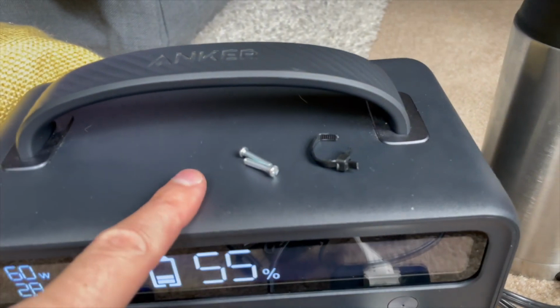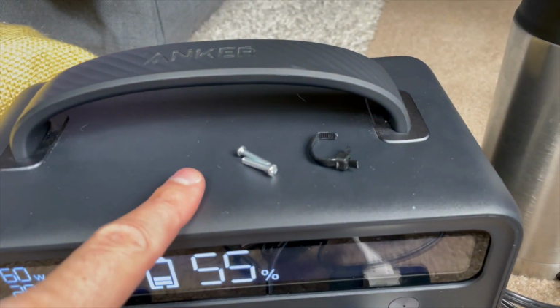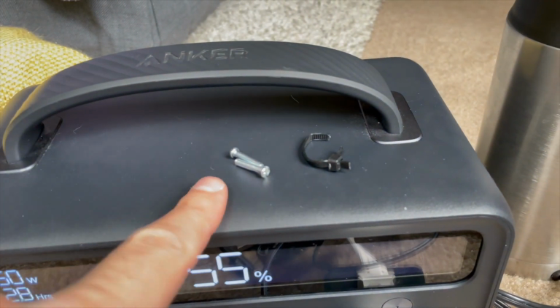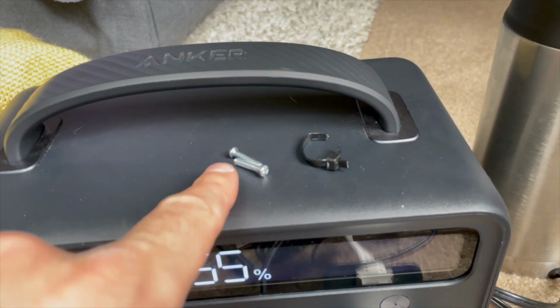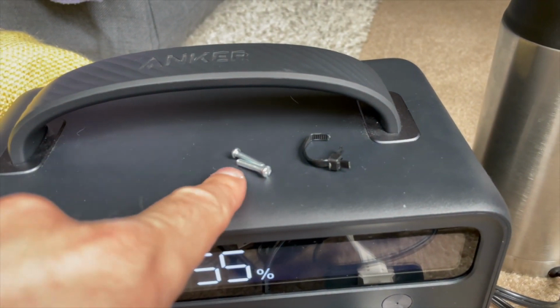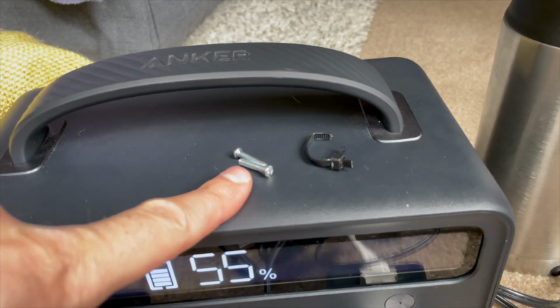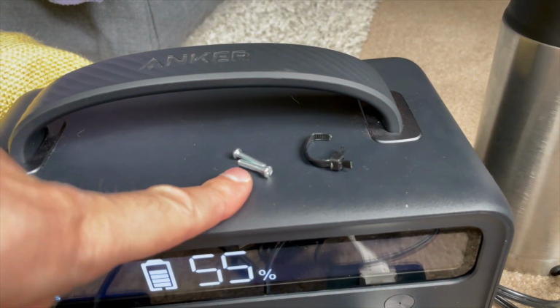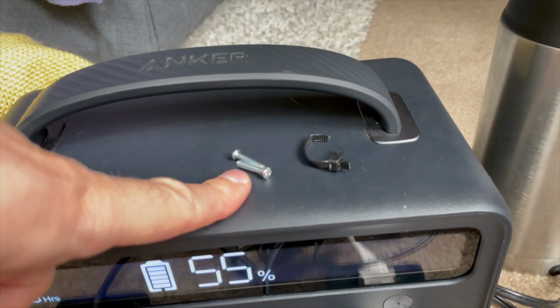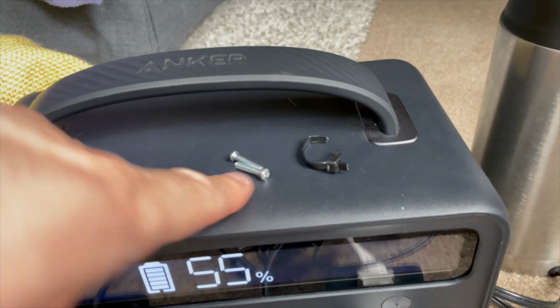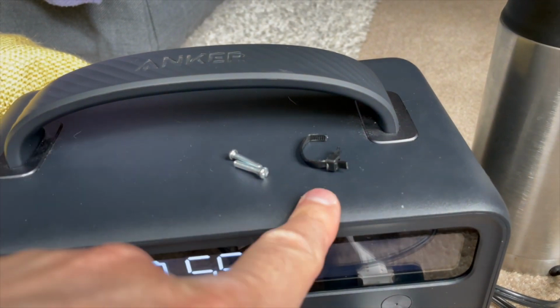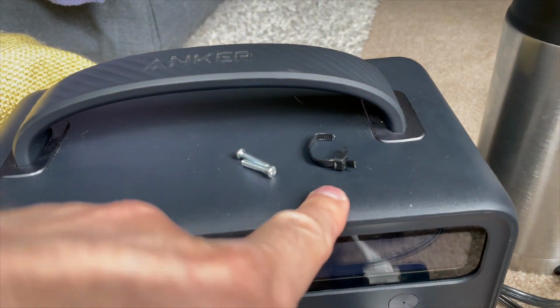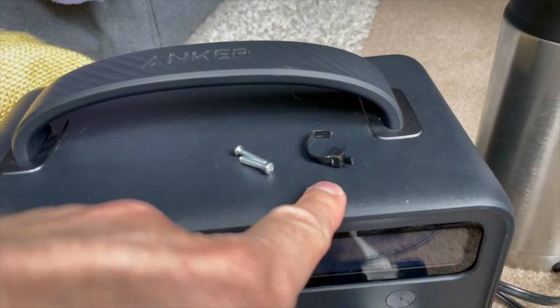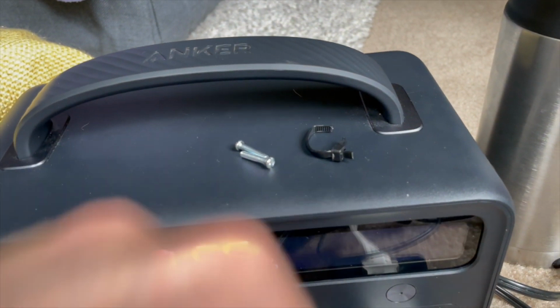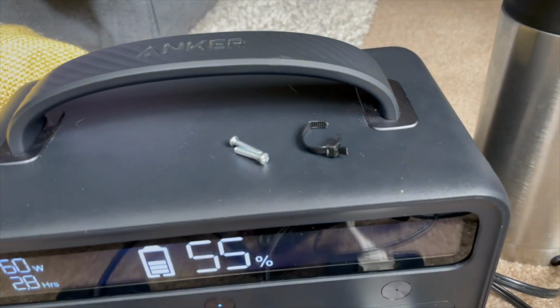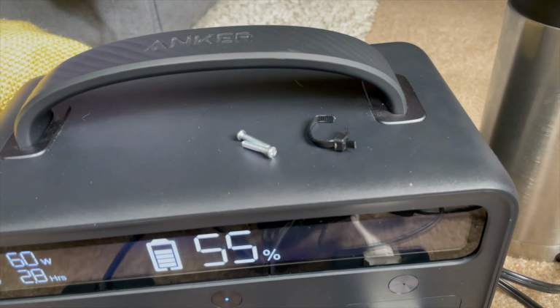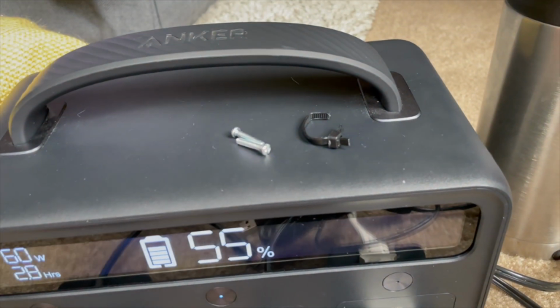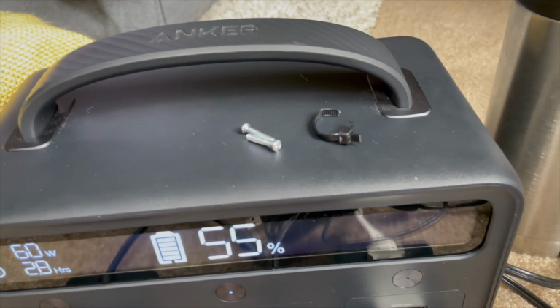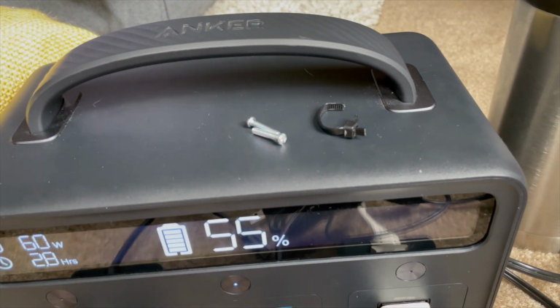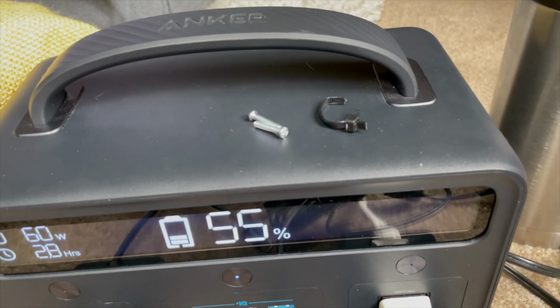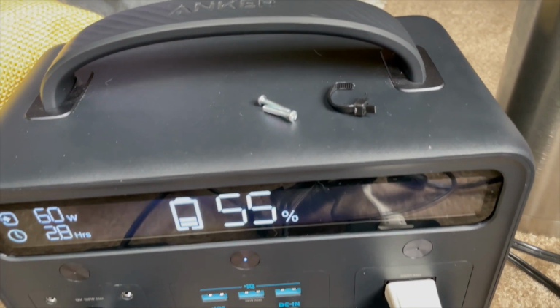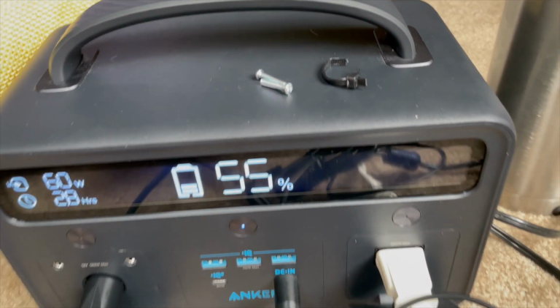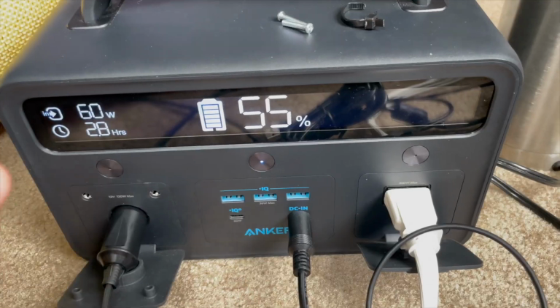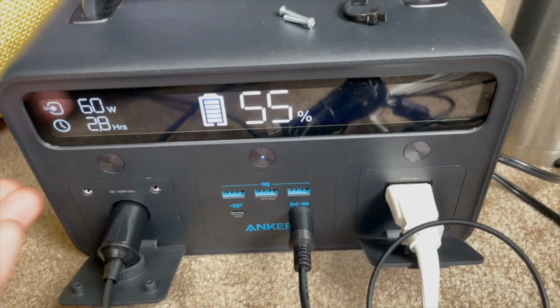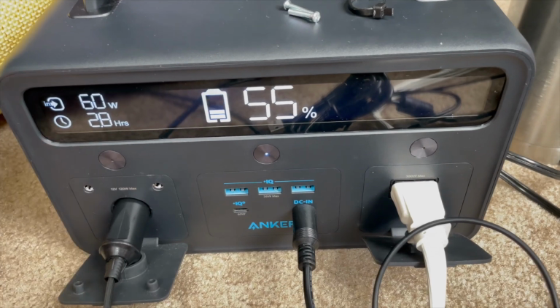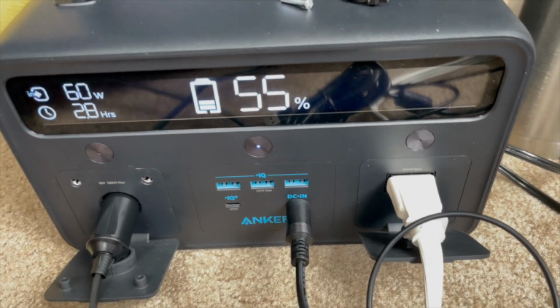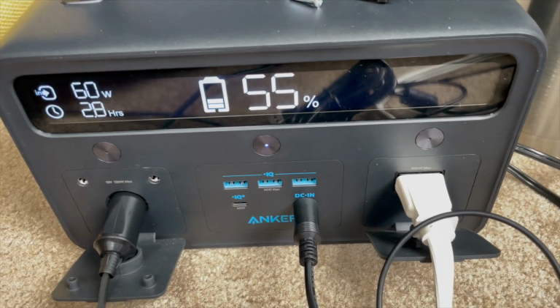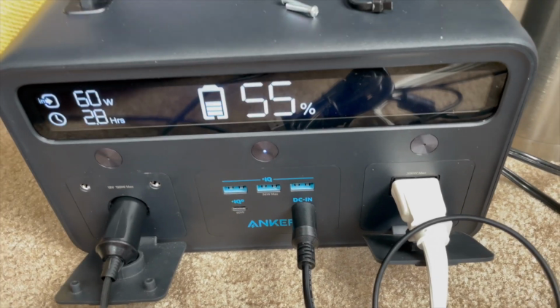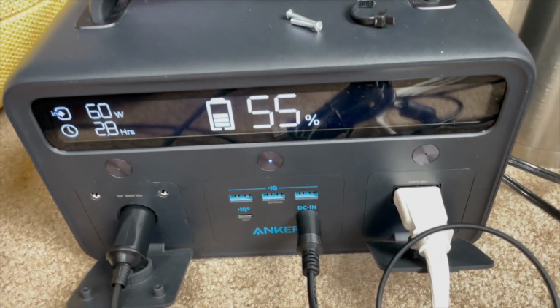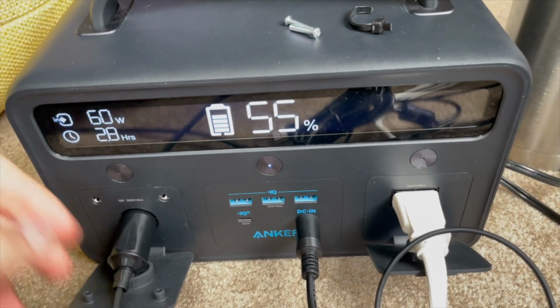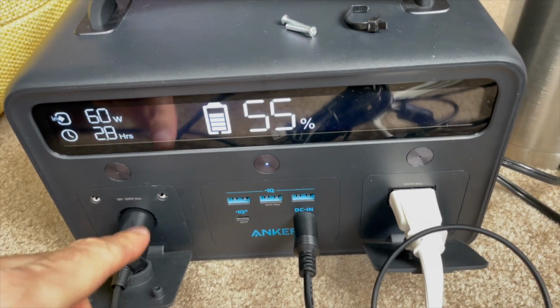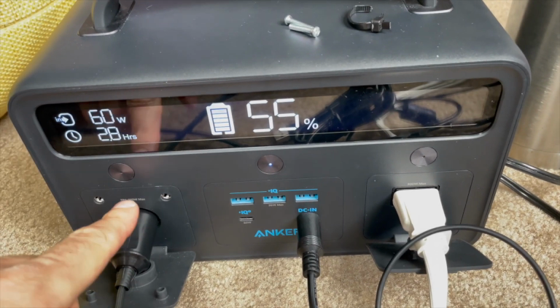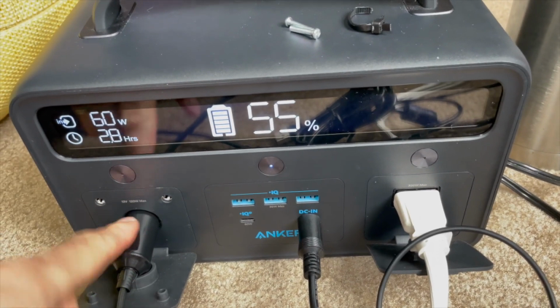Here are the casualties: two screws and a zip tie that did not go back inside. Other than that, it's working like a champ.